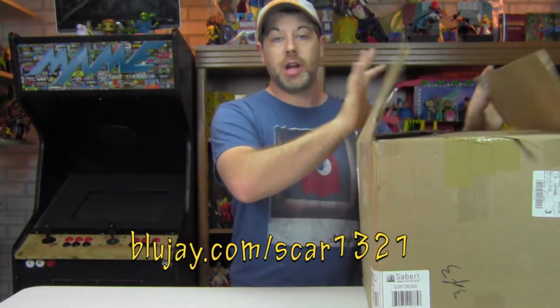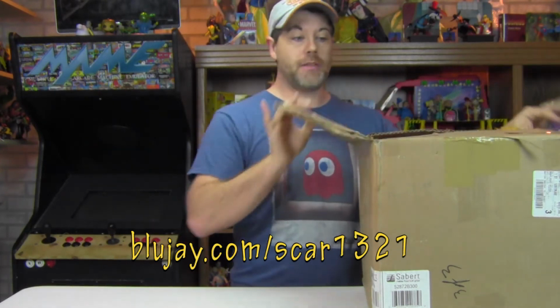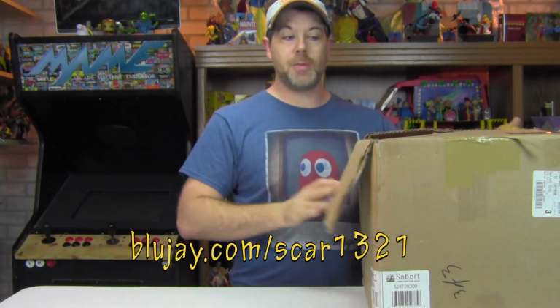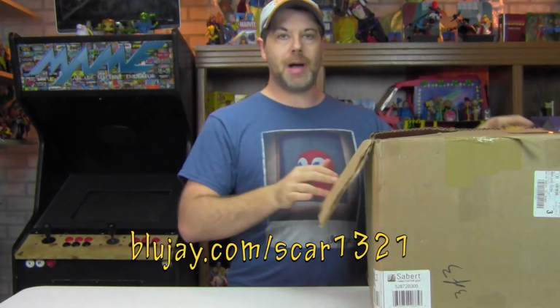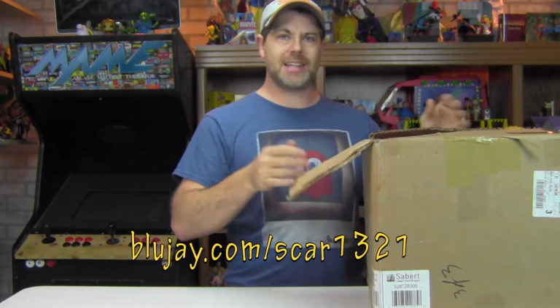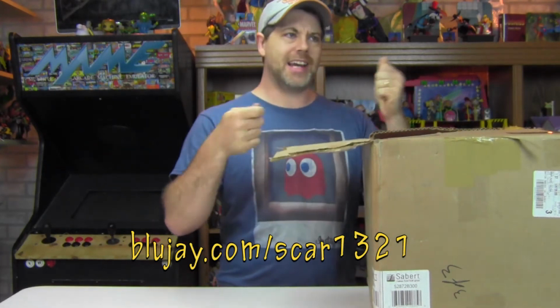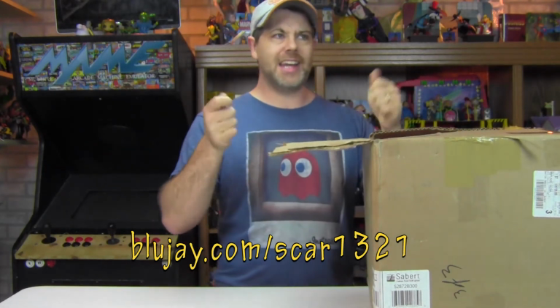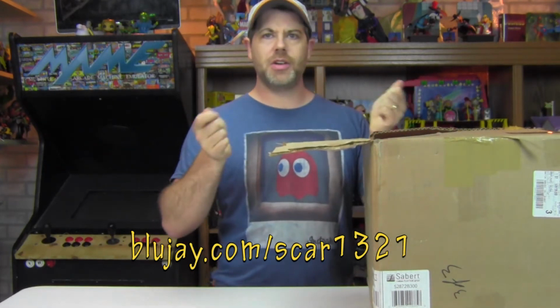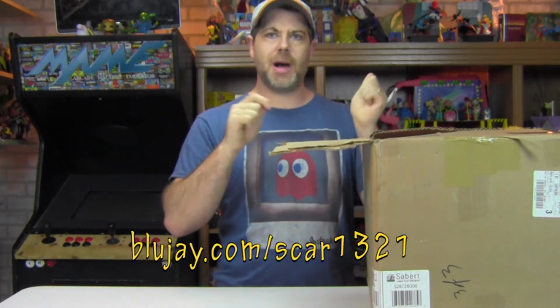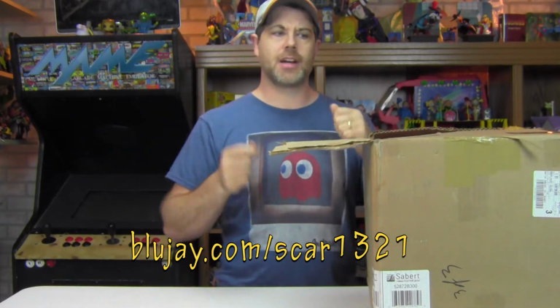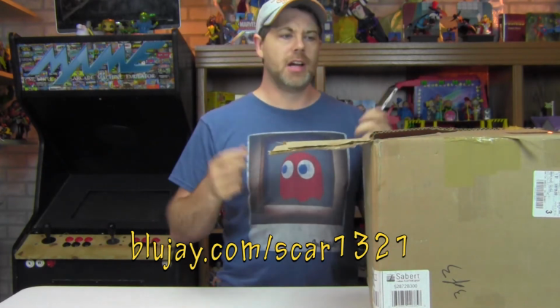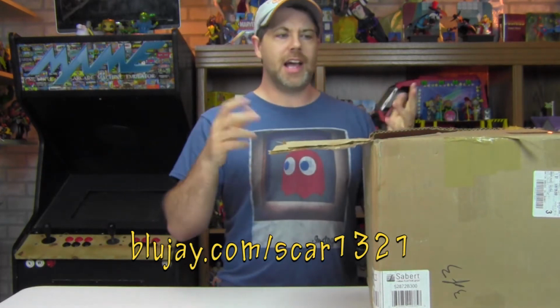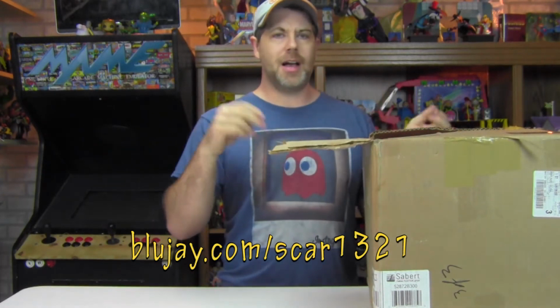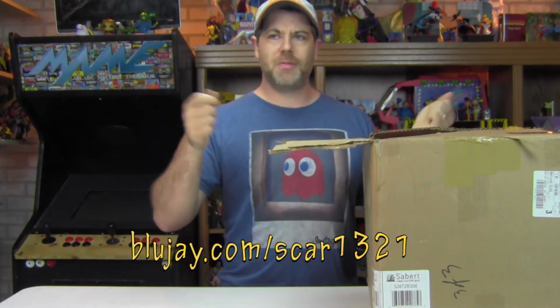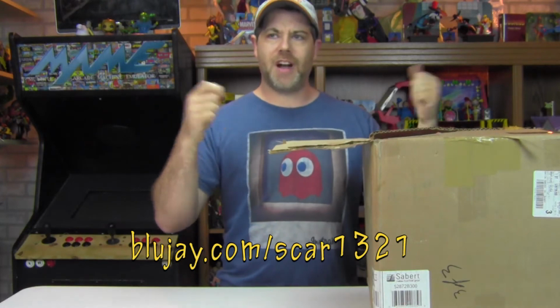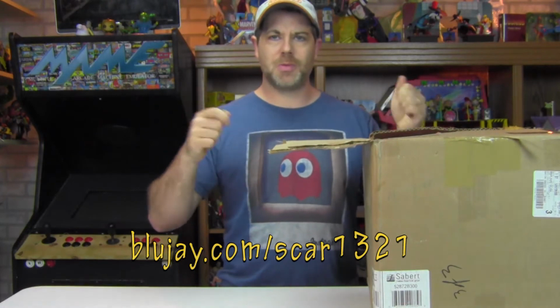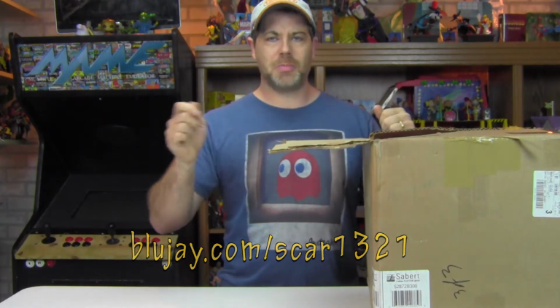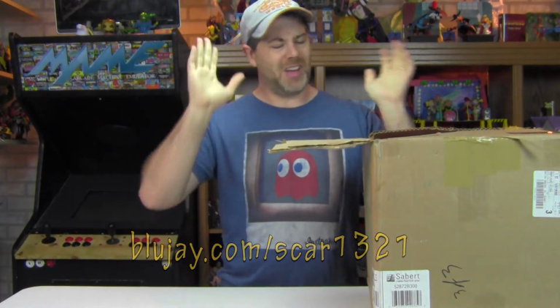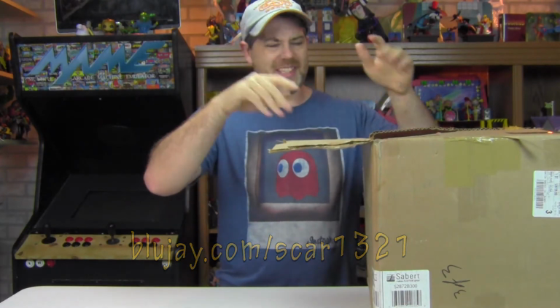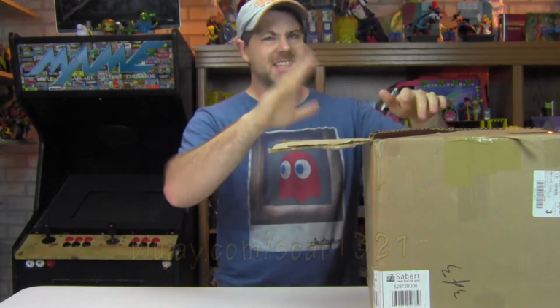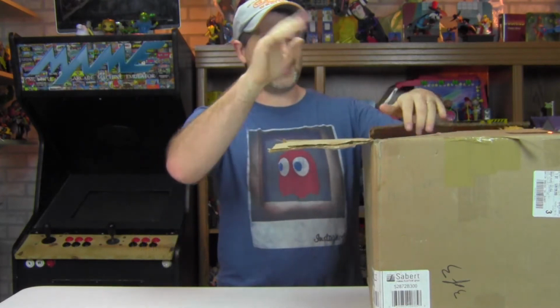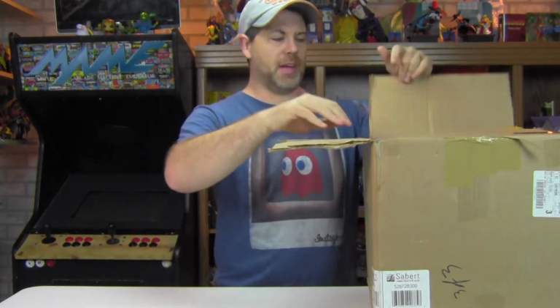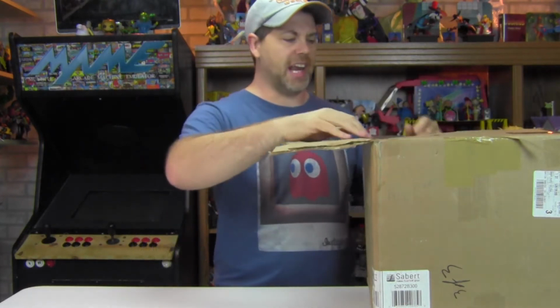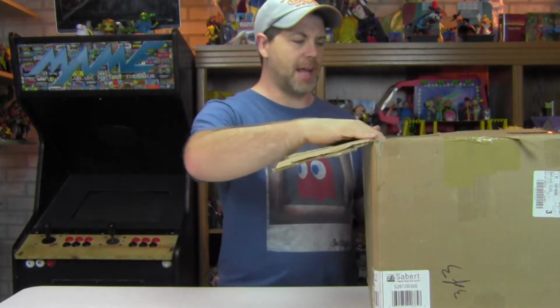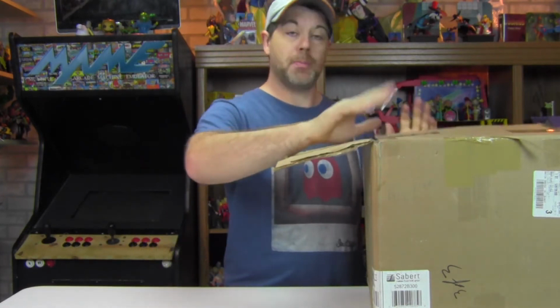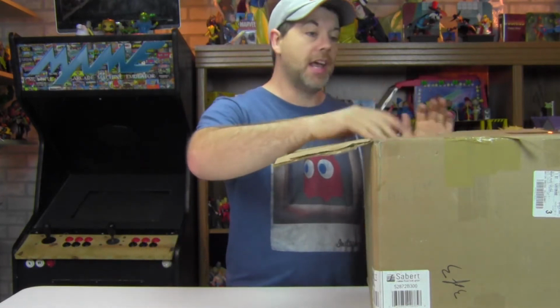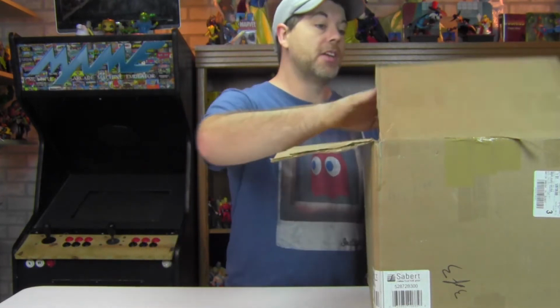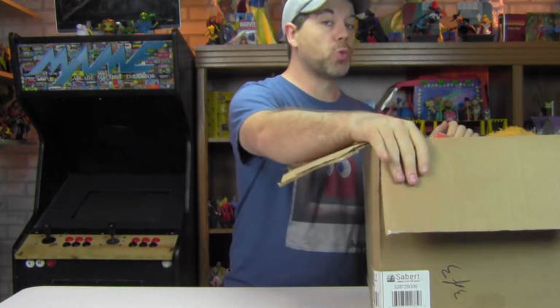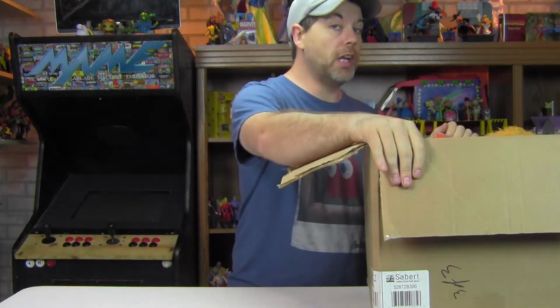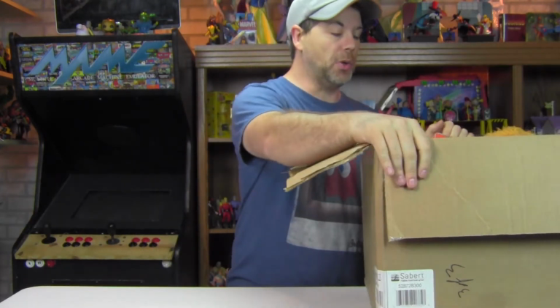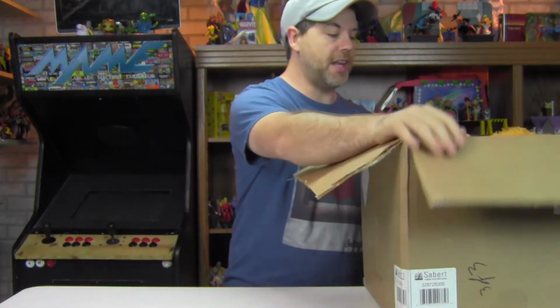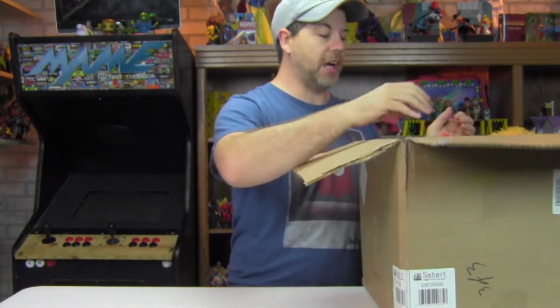I already opened the box — no box cutter fights with Puppet Devils. It's complicated, gang, it's complicated. But there's some really, really cool stuff in here.